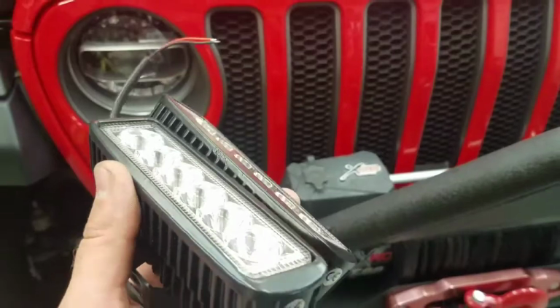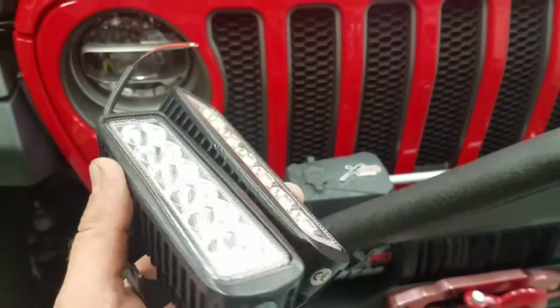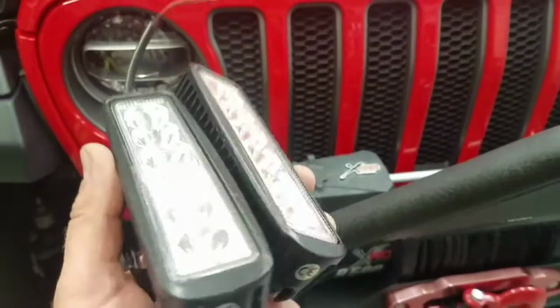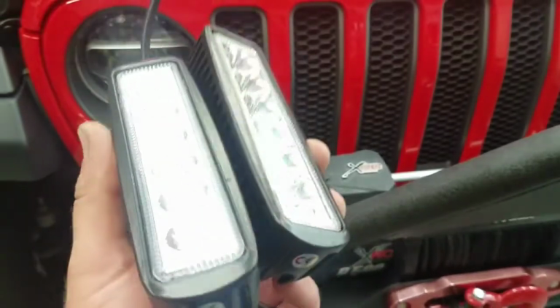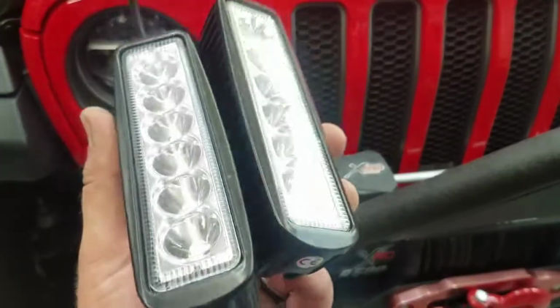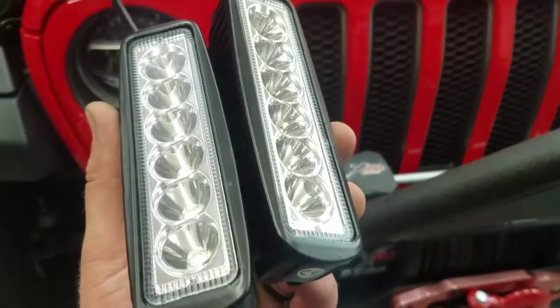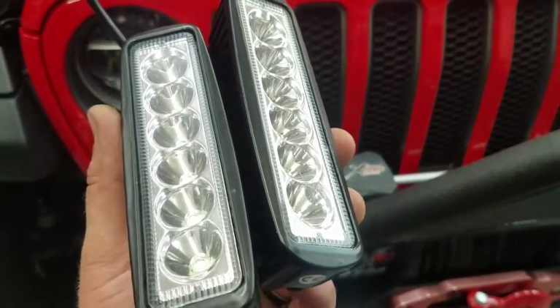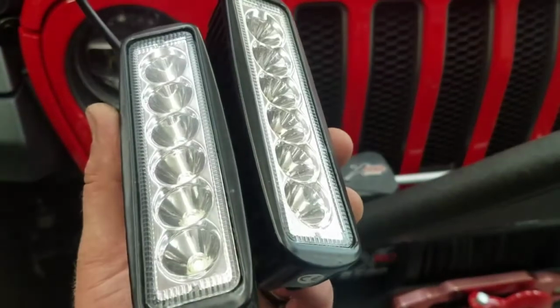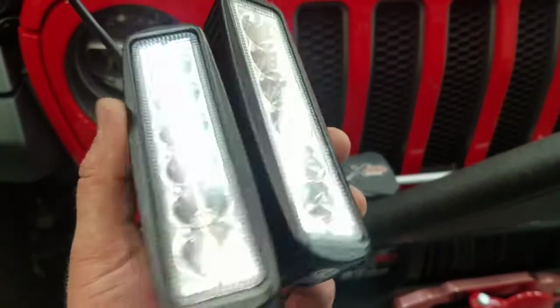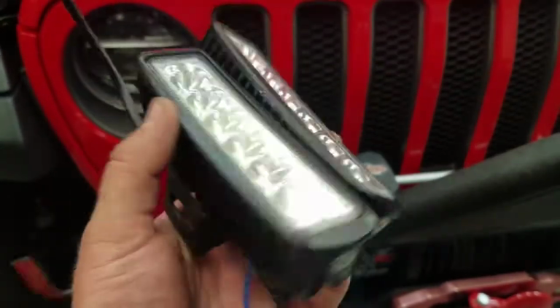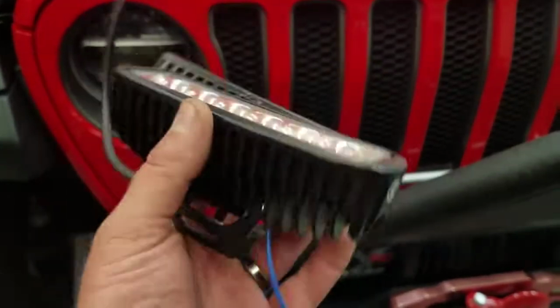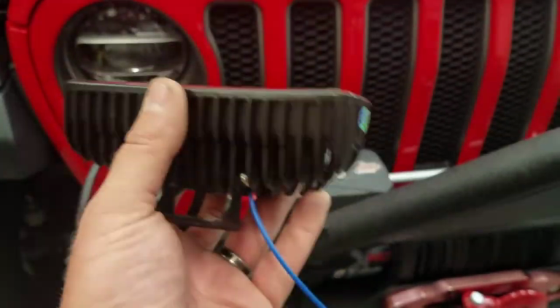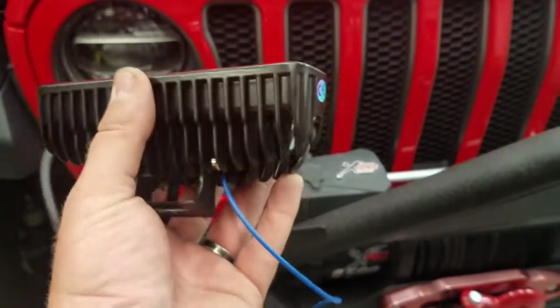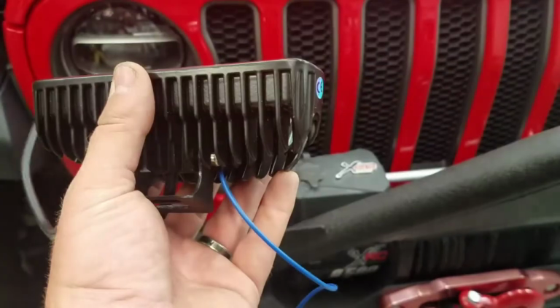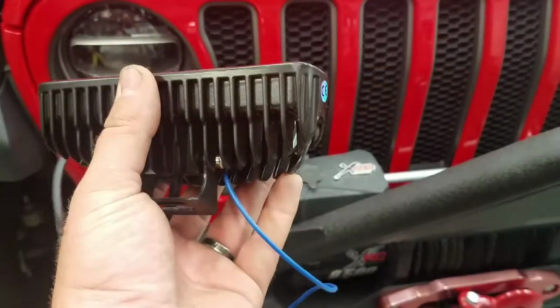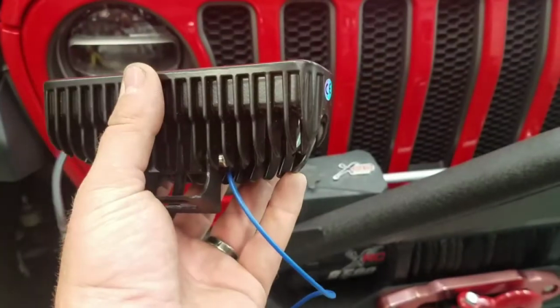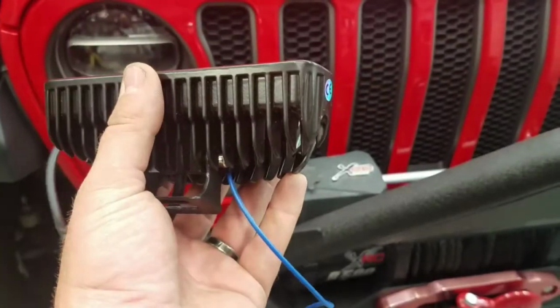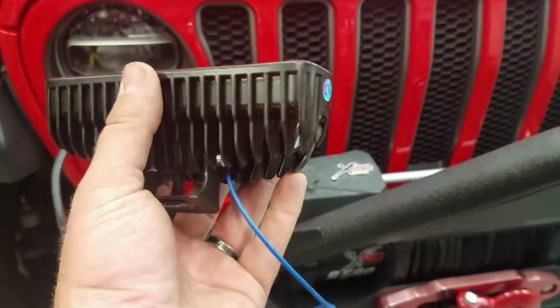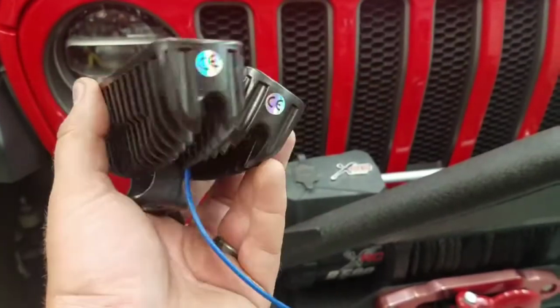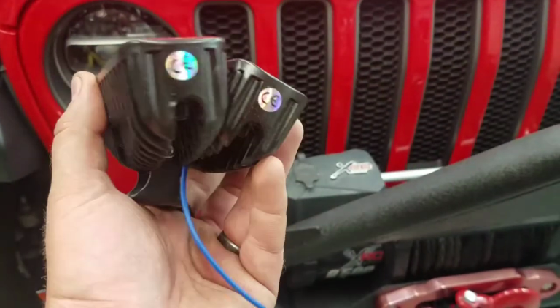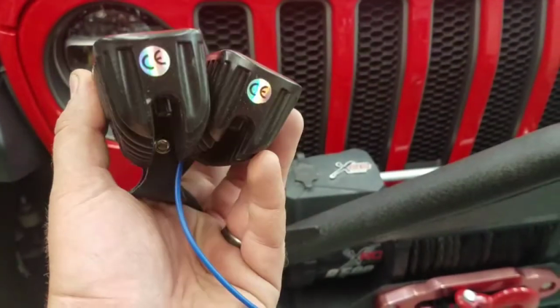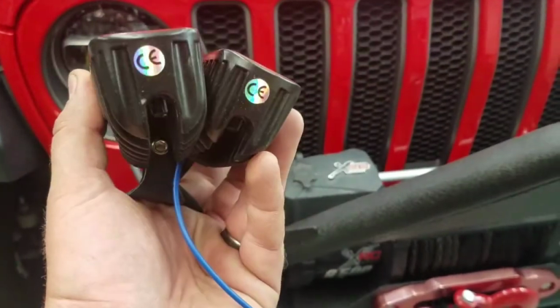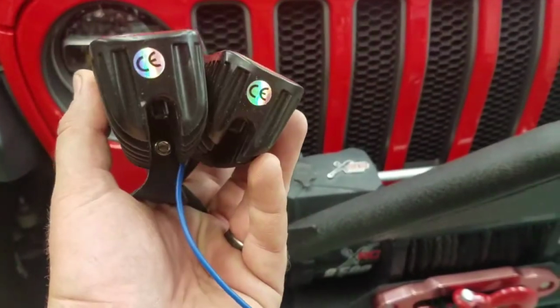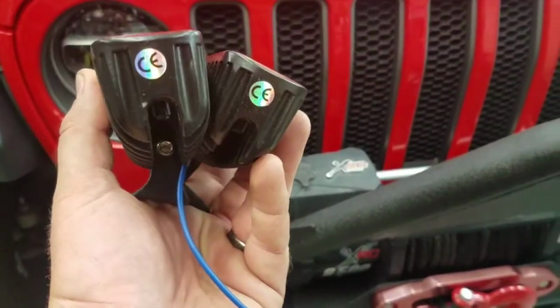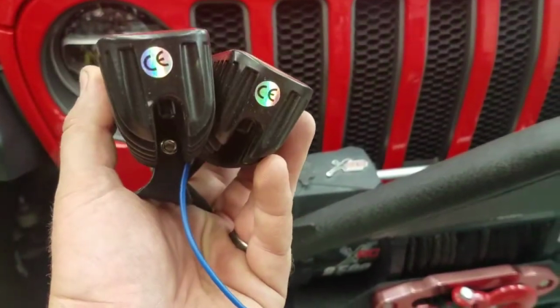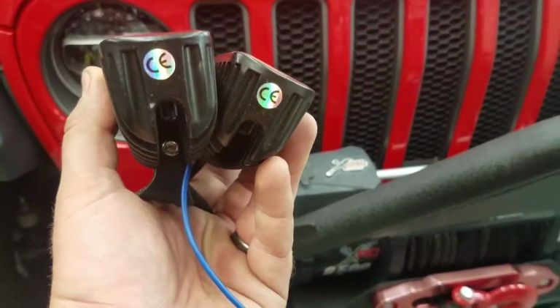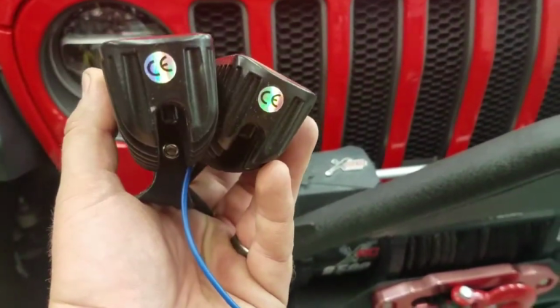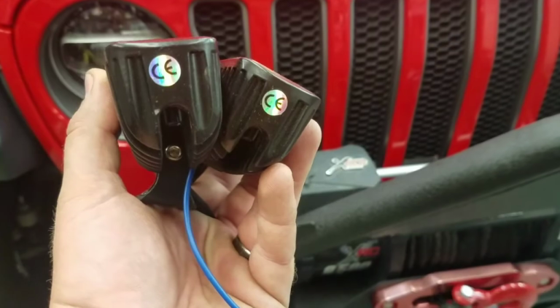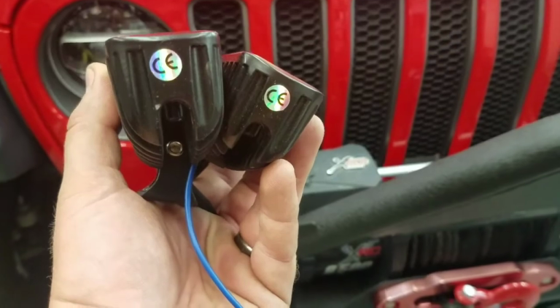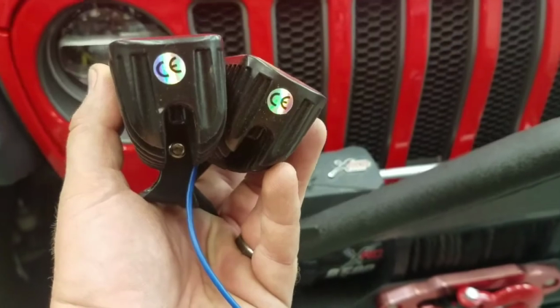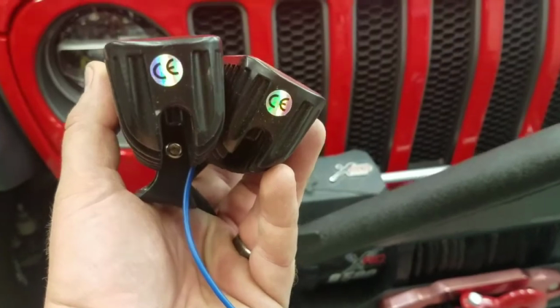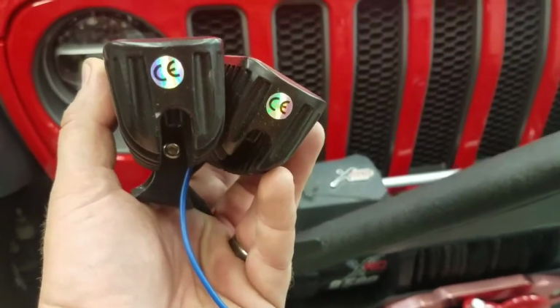All right, we're going to be installing these lights here. They are a 10-pack off of Amazon for about $48.